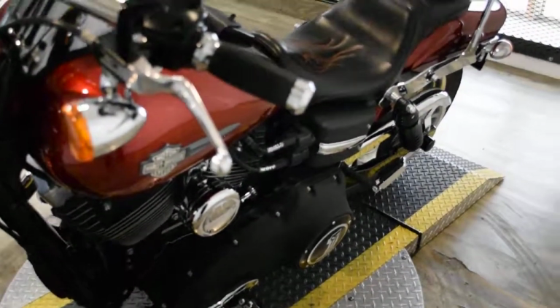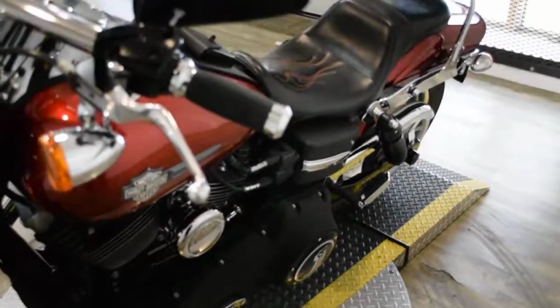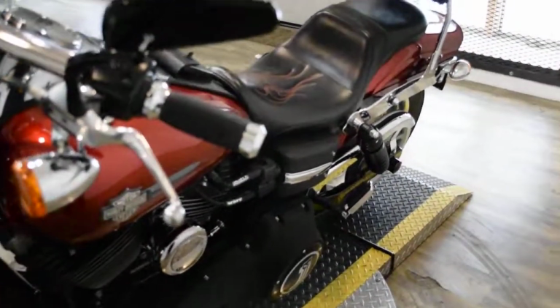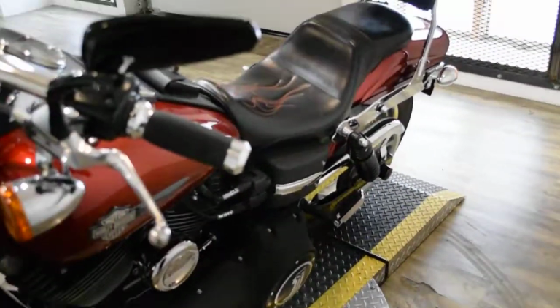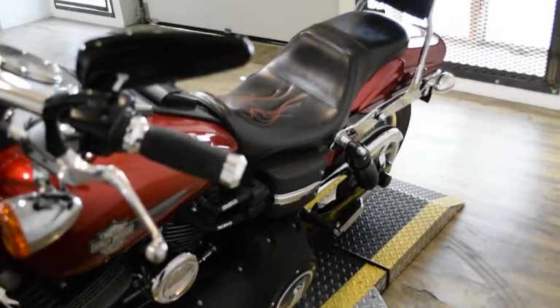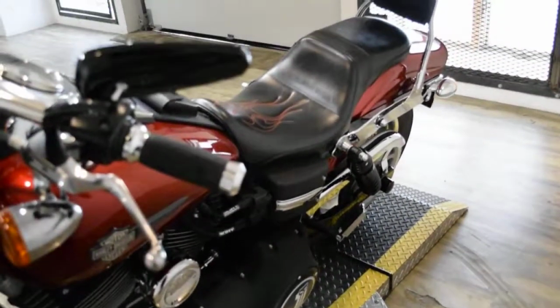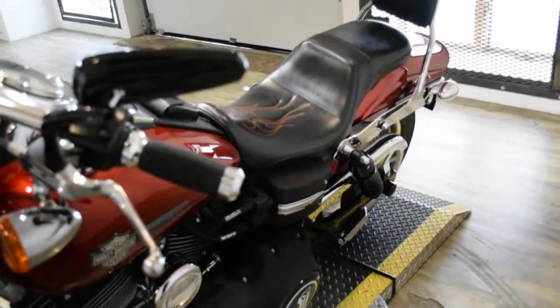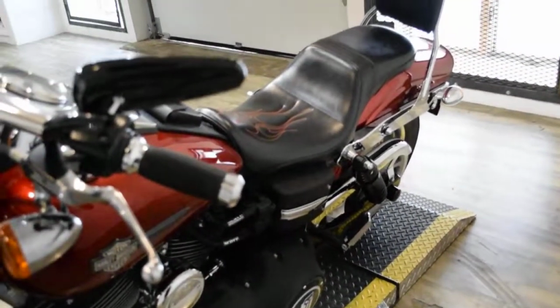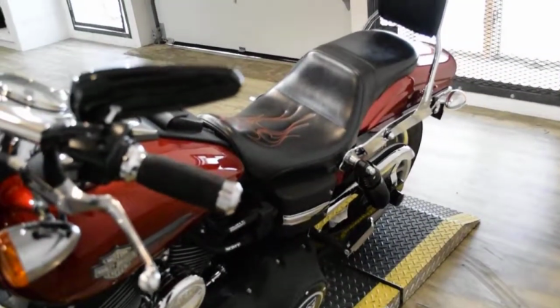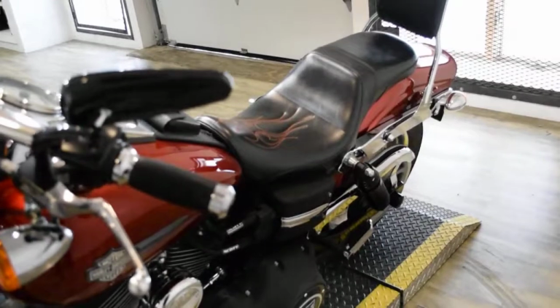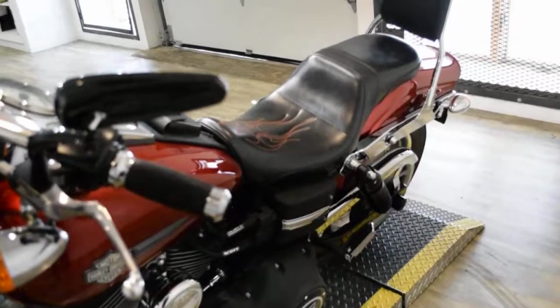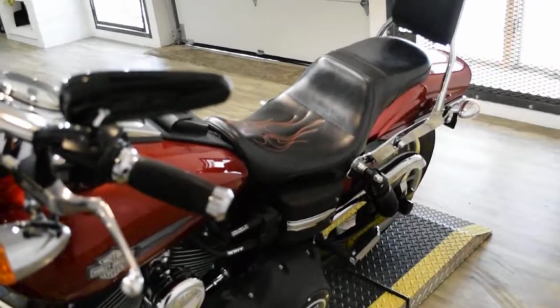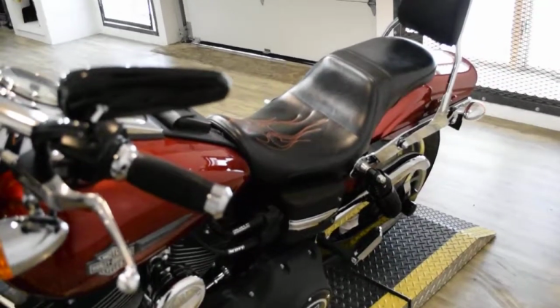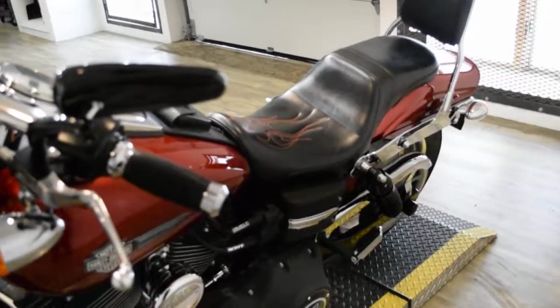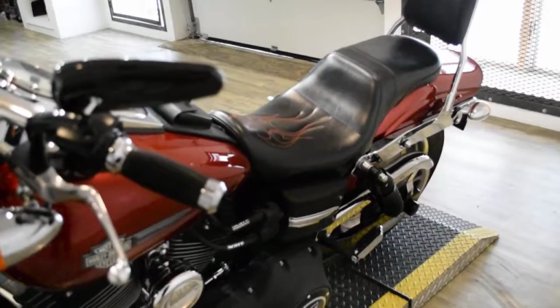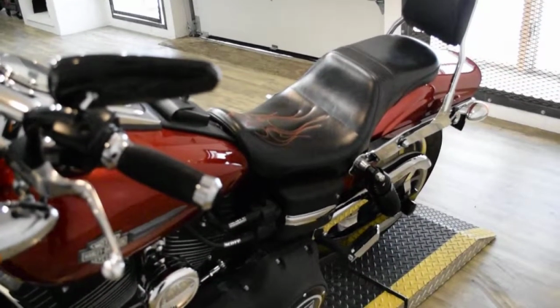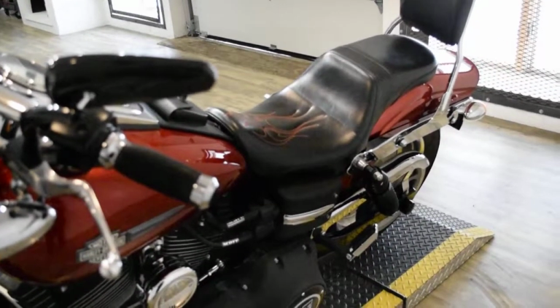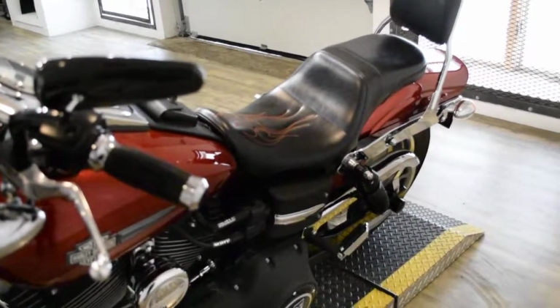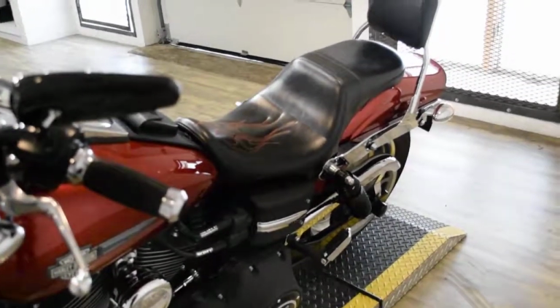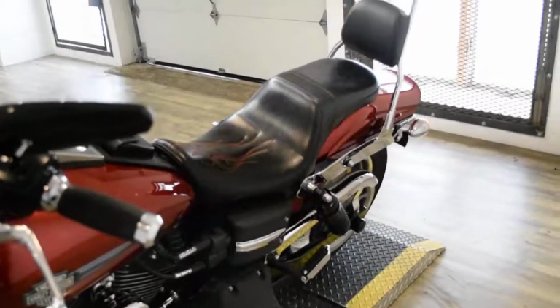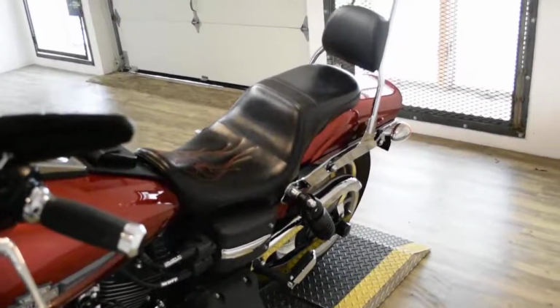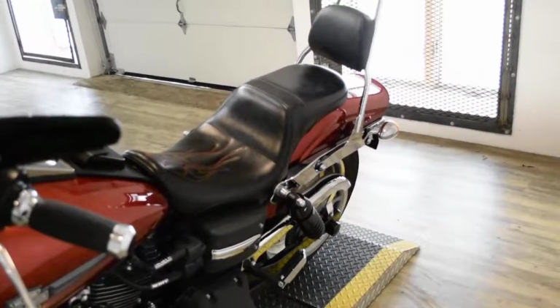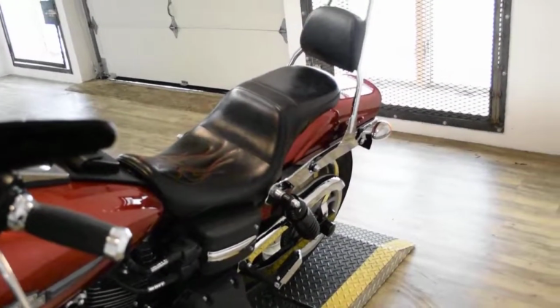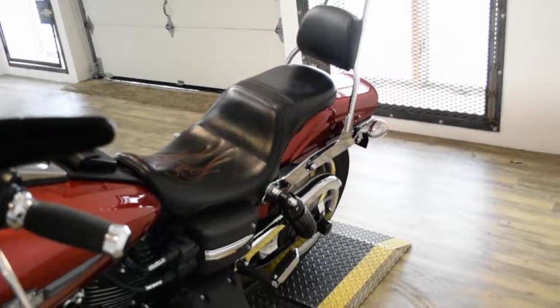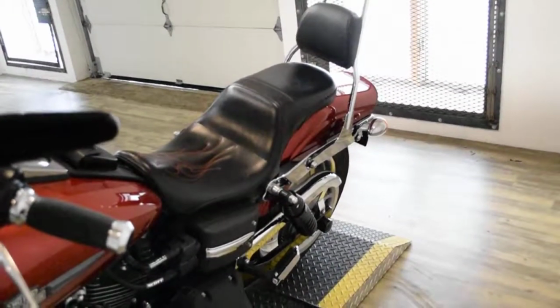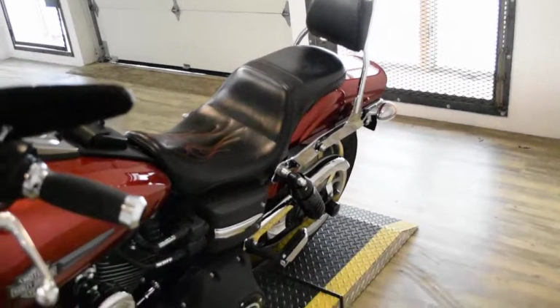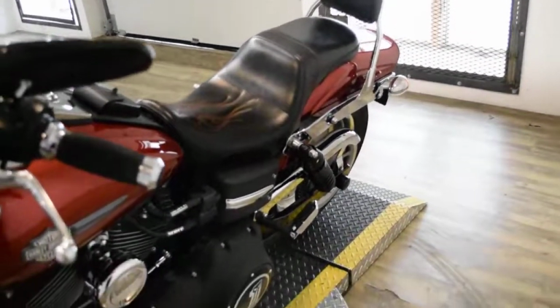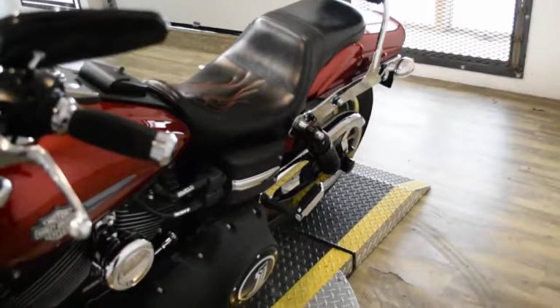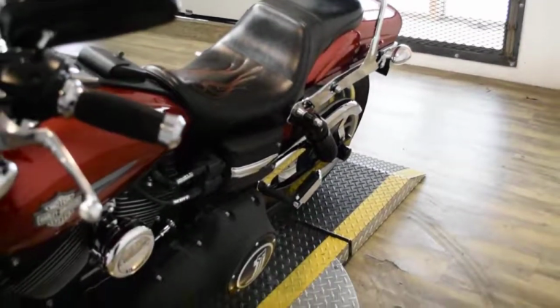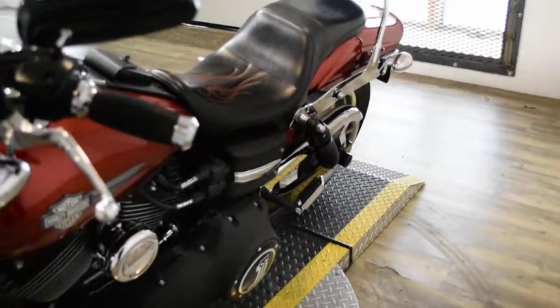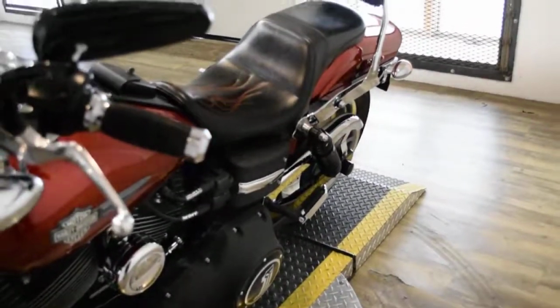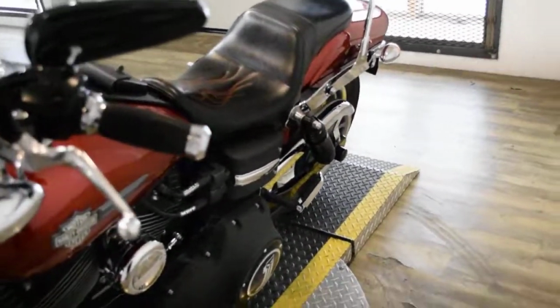It does have the embroidered seat, the passenger backrest, and the highway pegs.